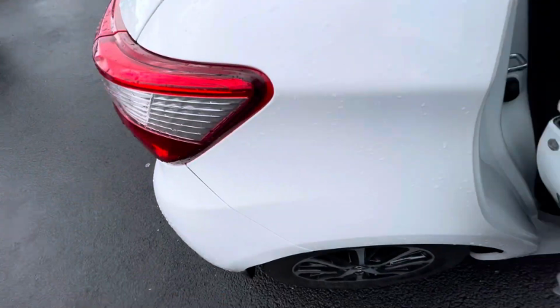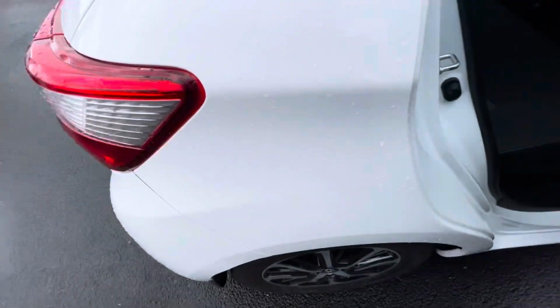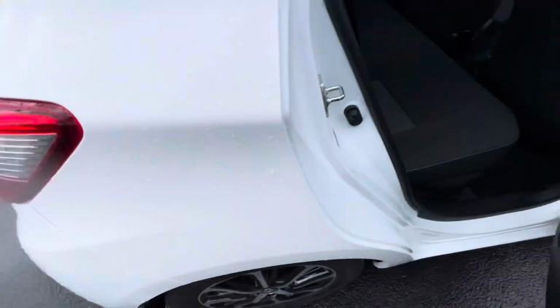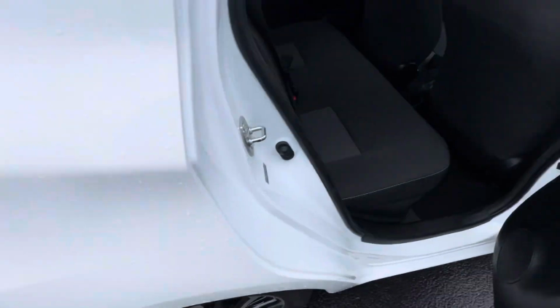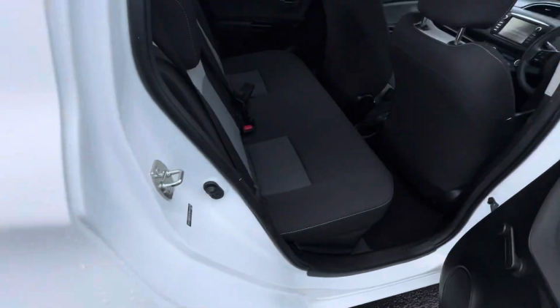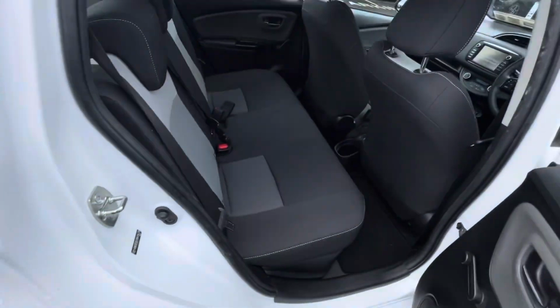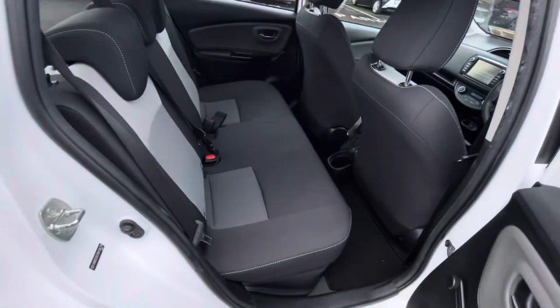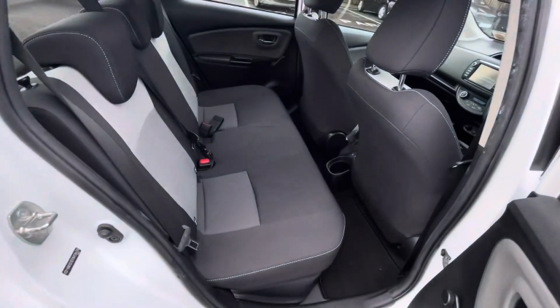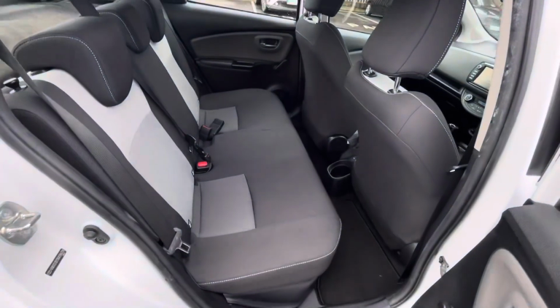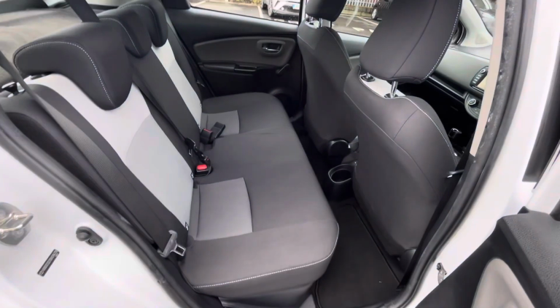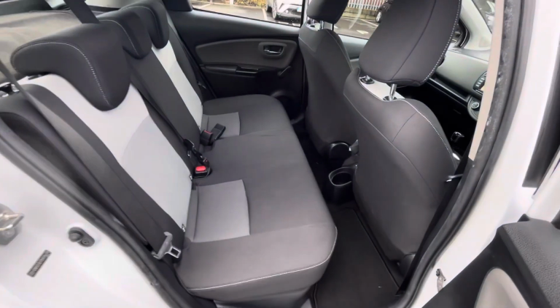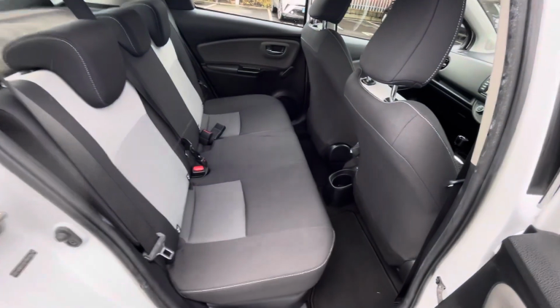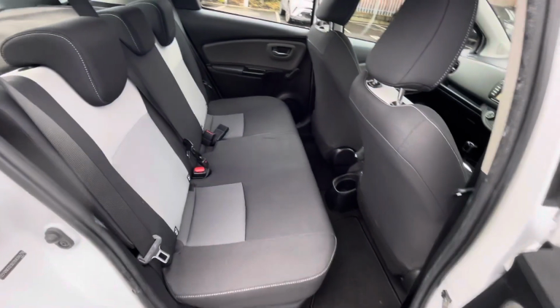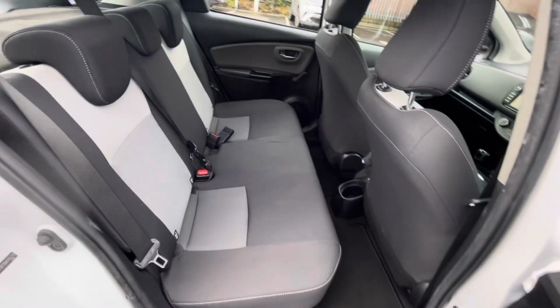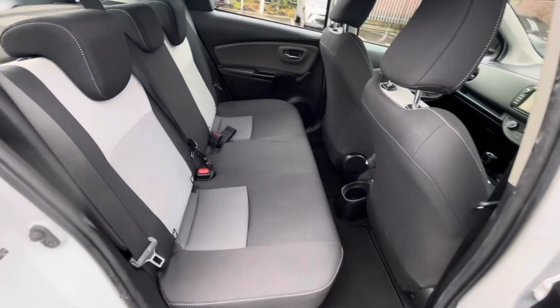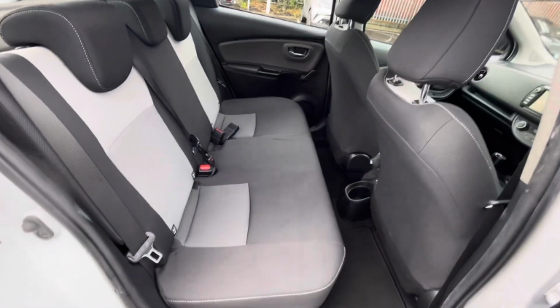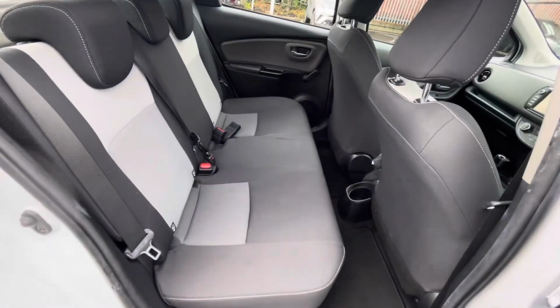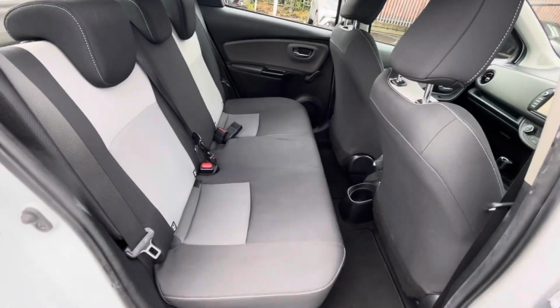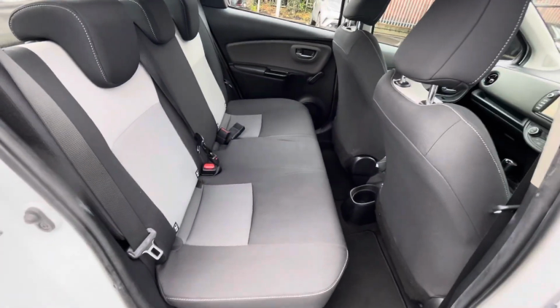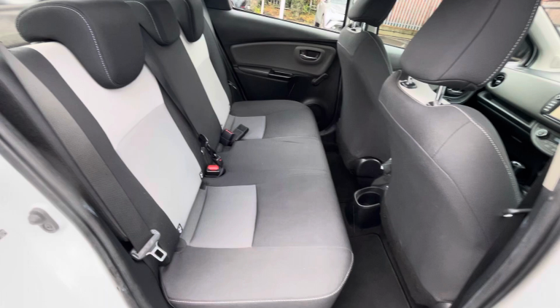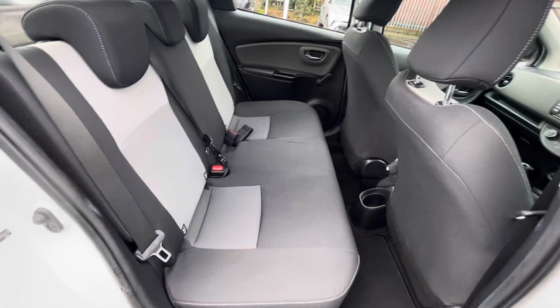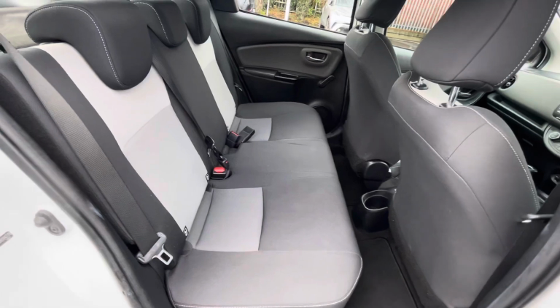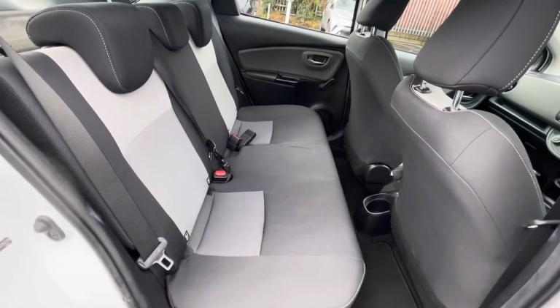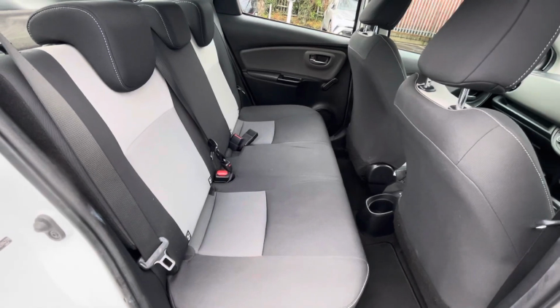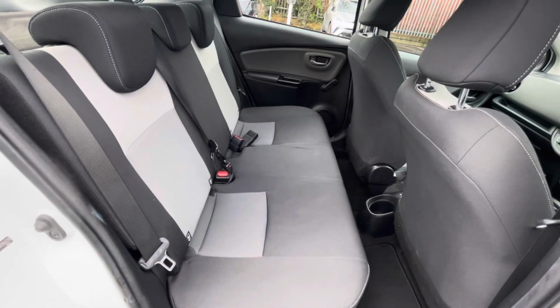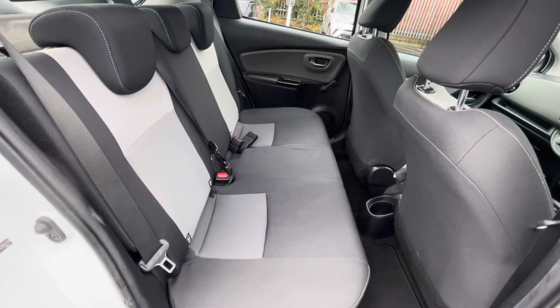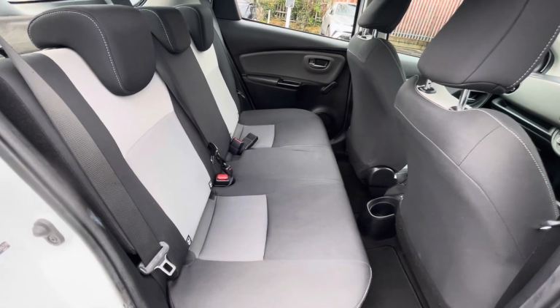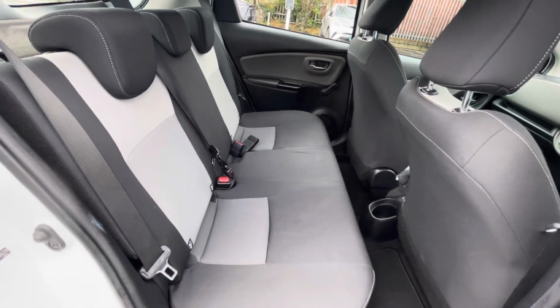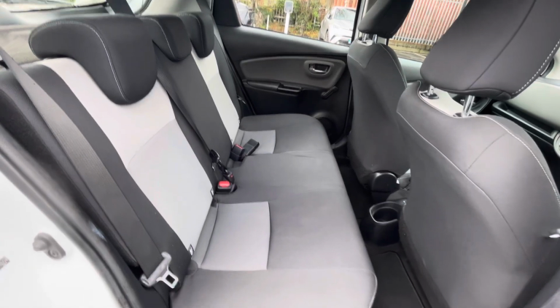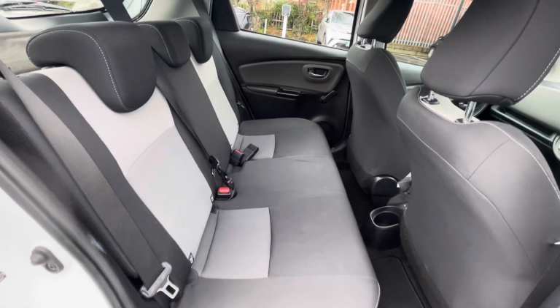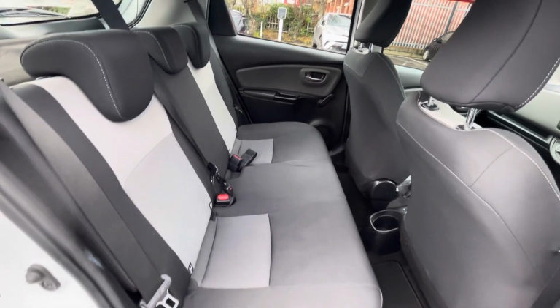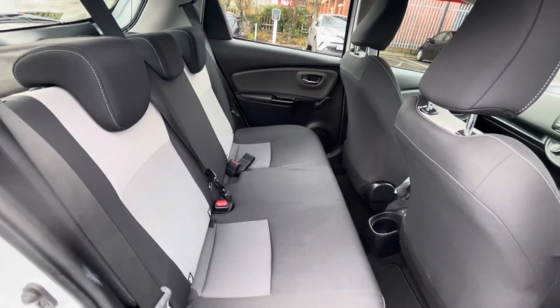In the back of the car you have cloth interior. There are ISOFIX points on both sides of the back of the car.